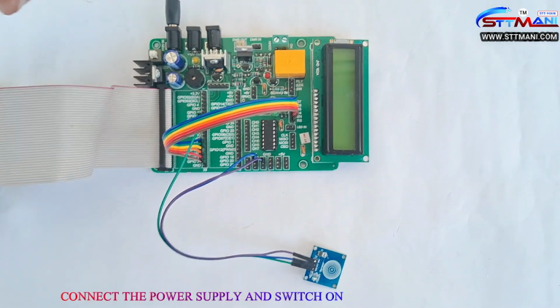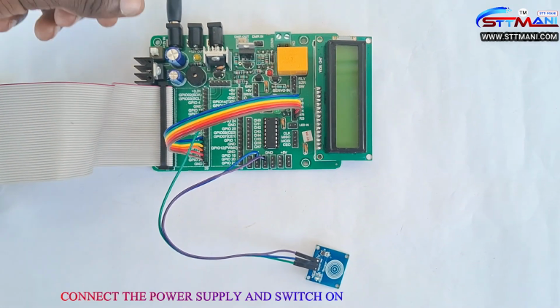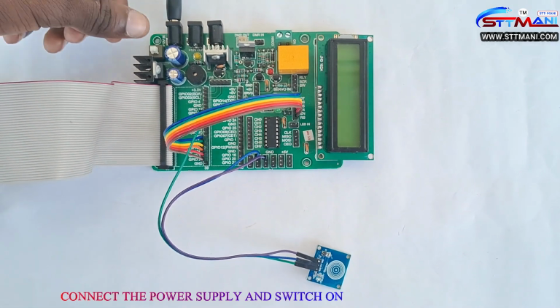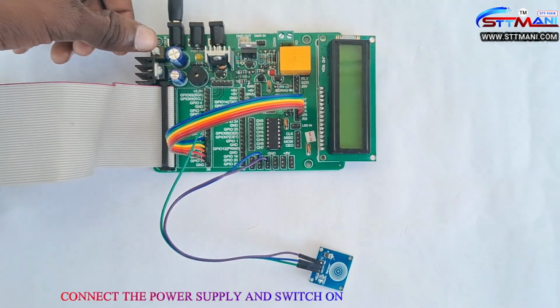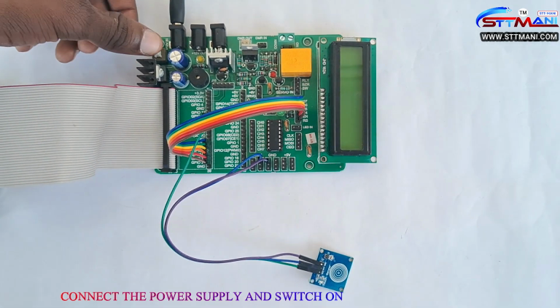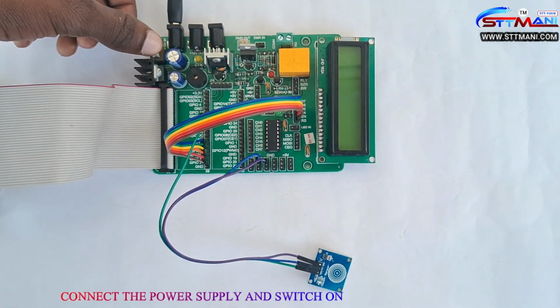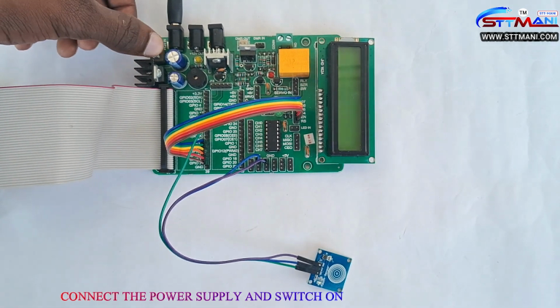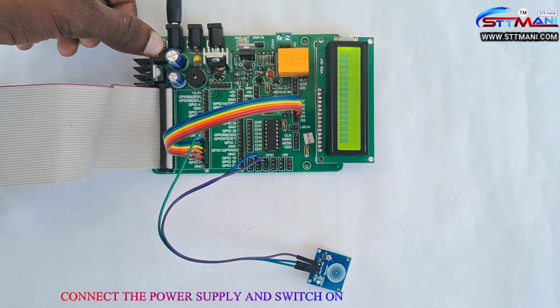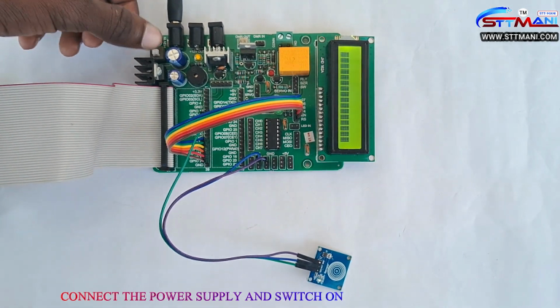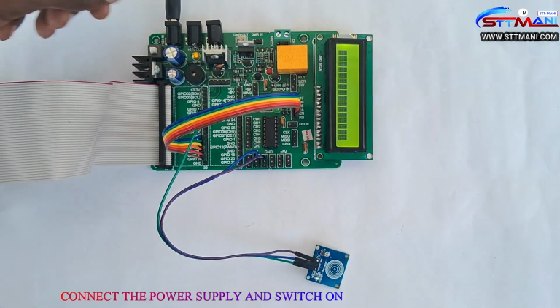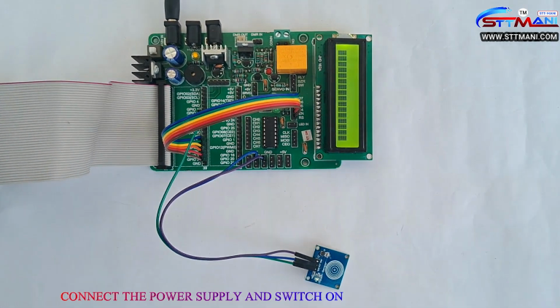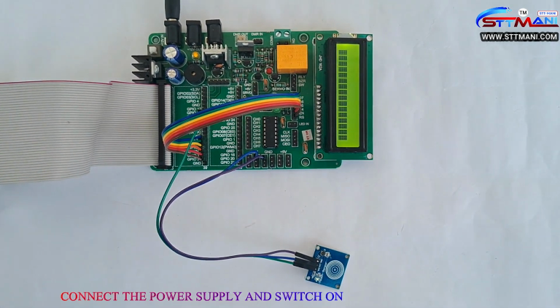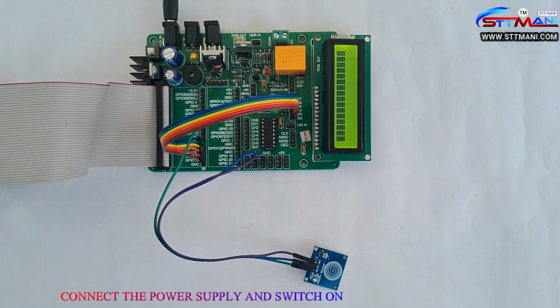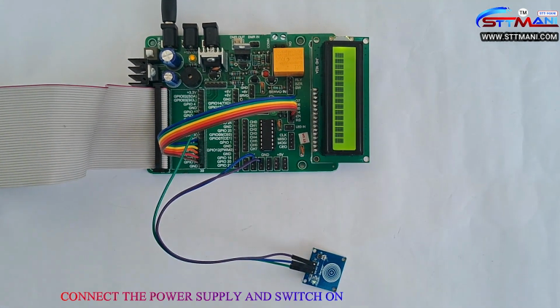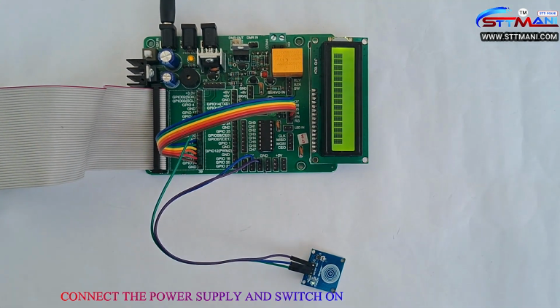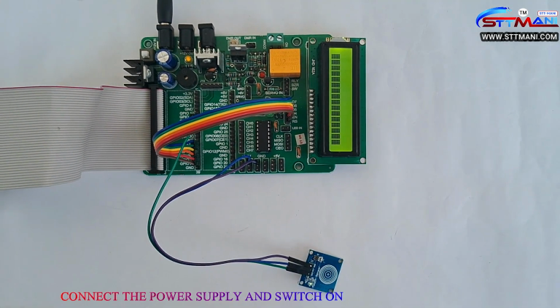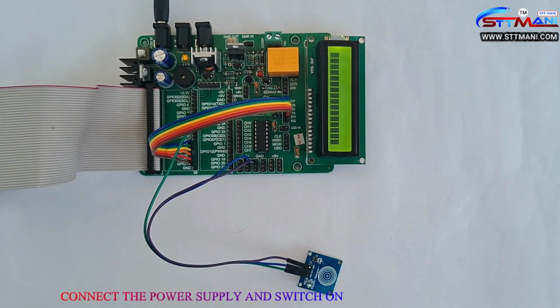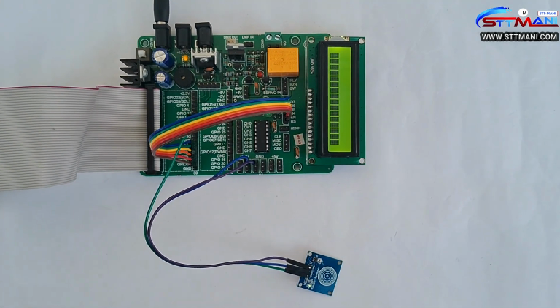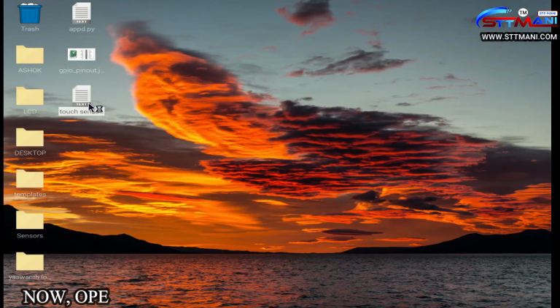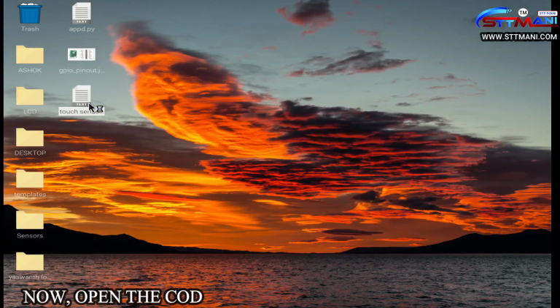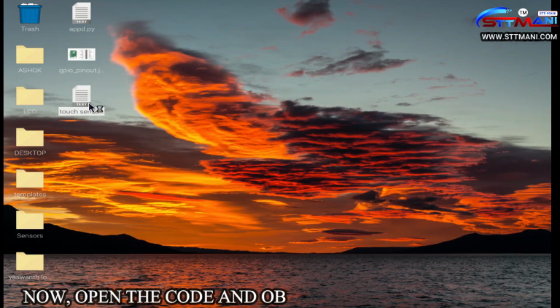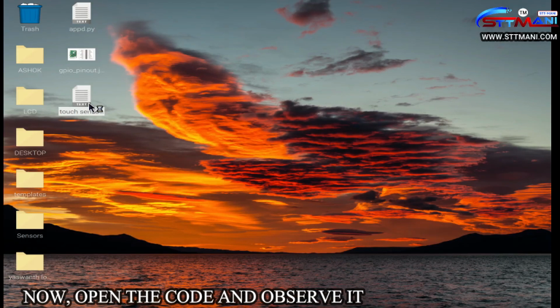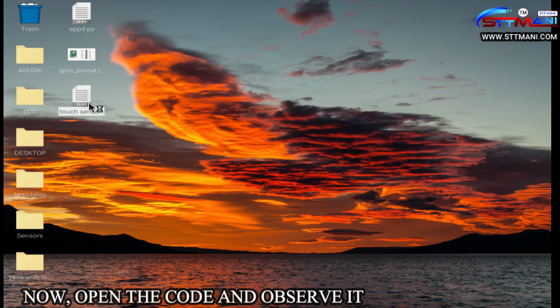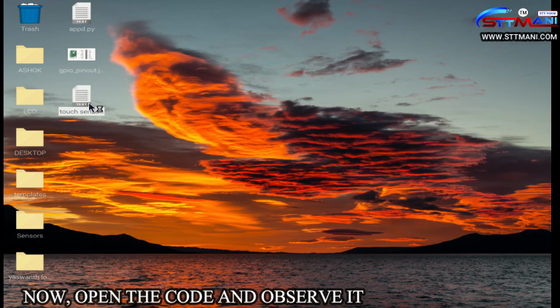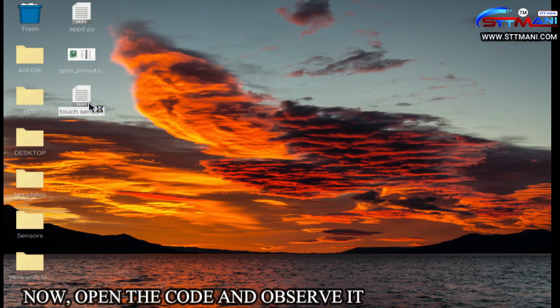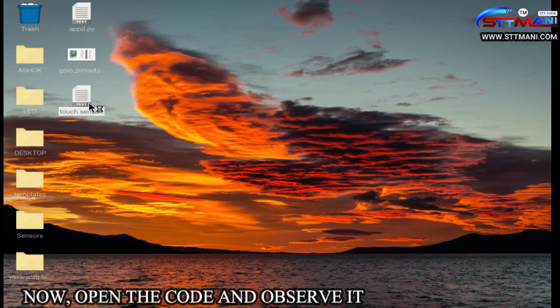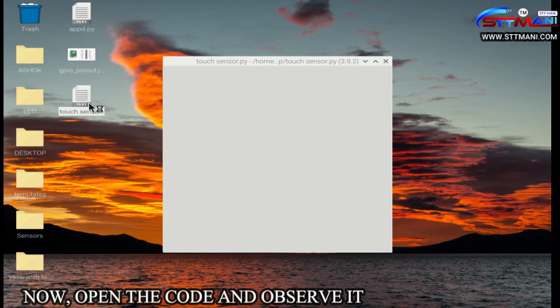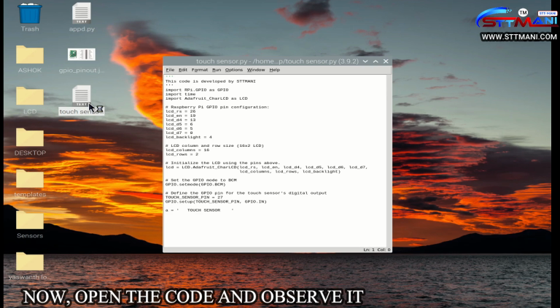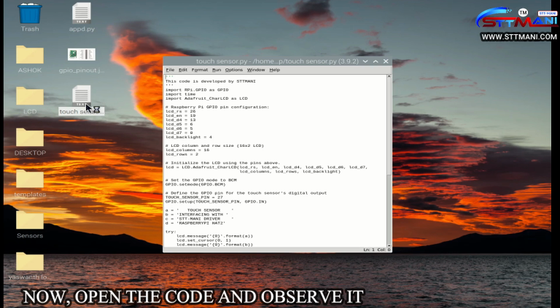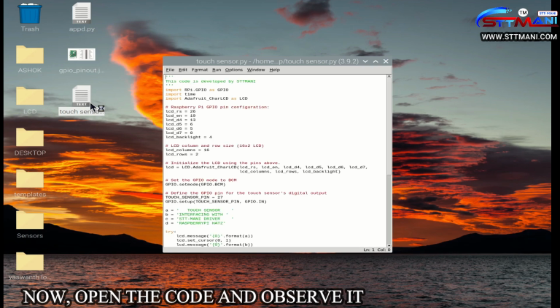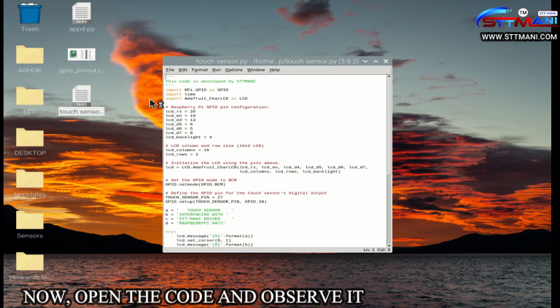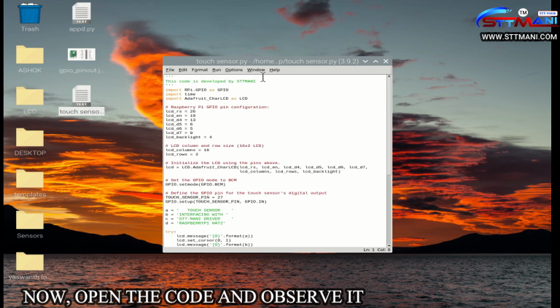Connect the power supply and switch on. Now open the code and observe it.